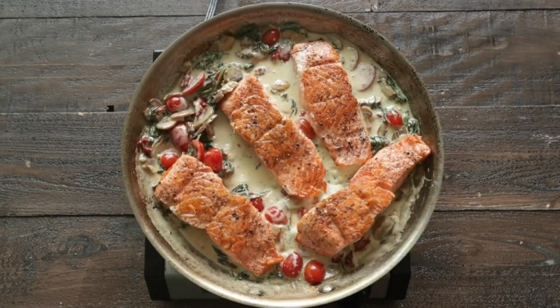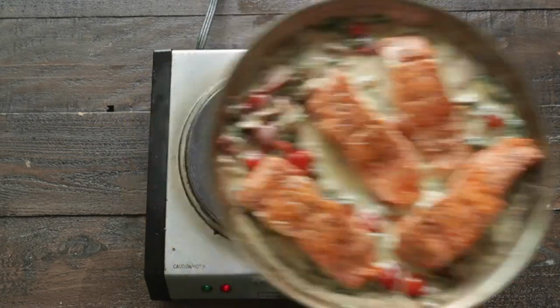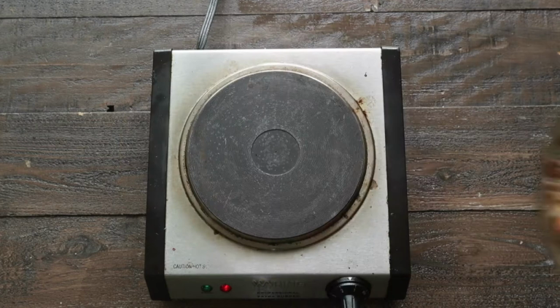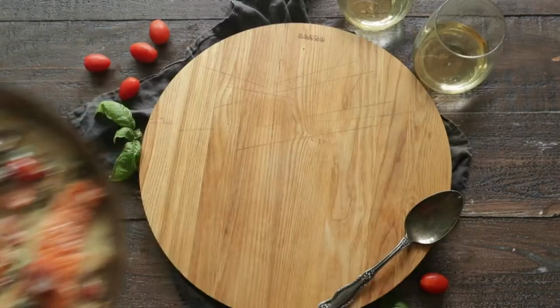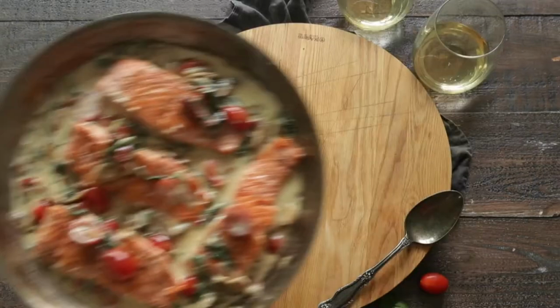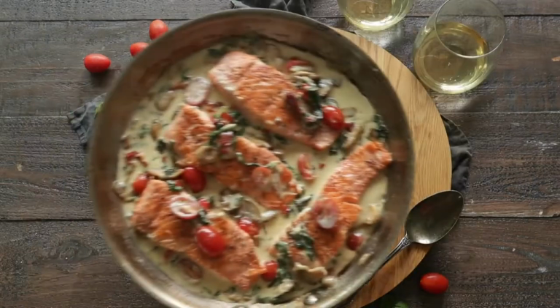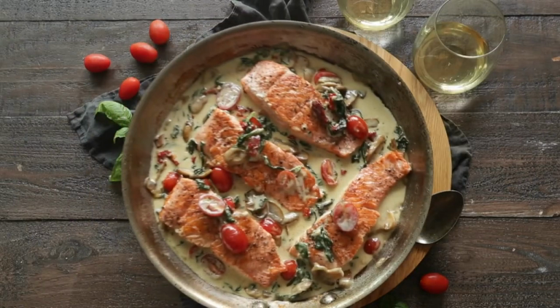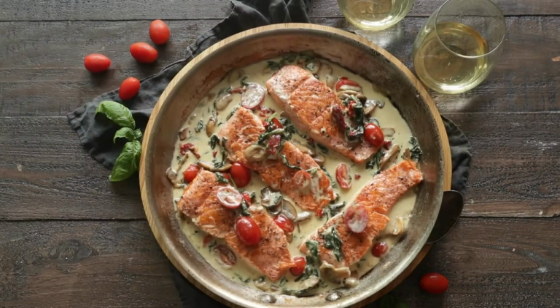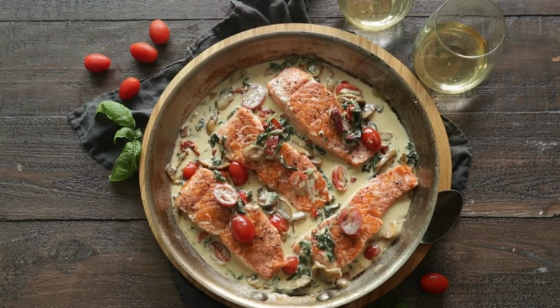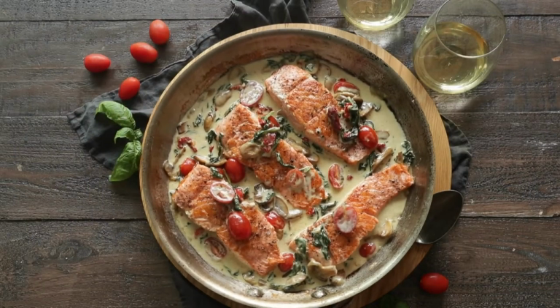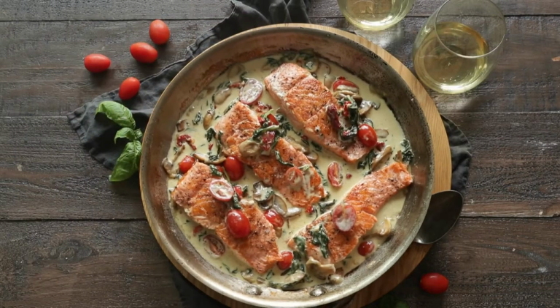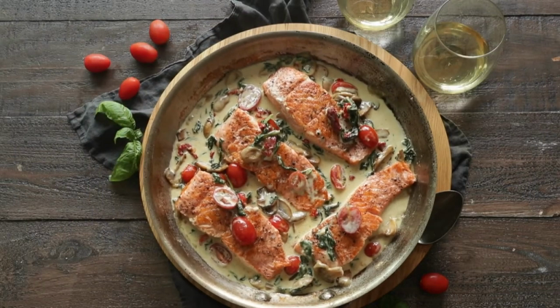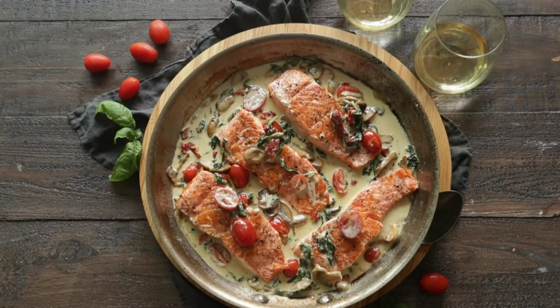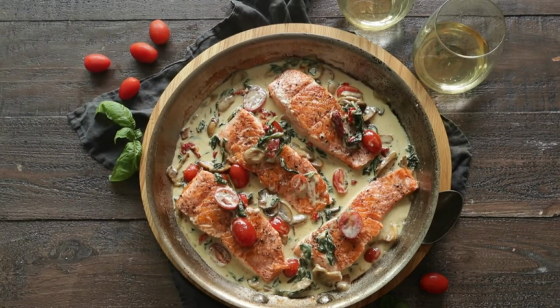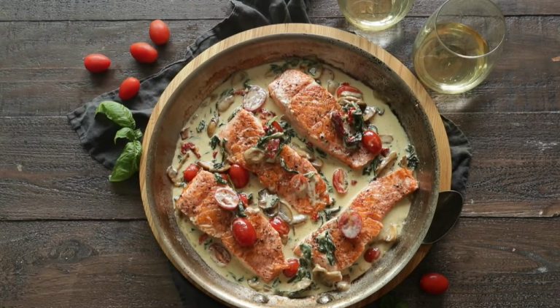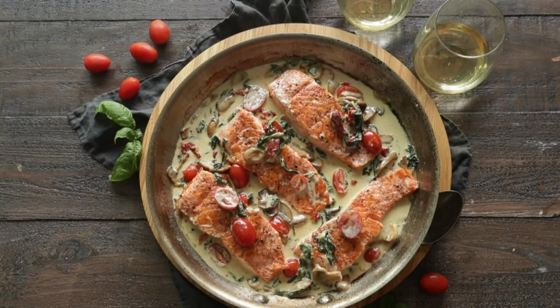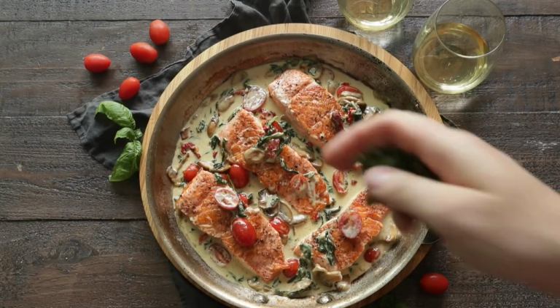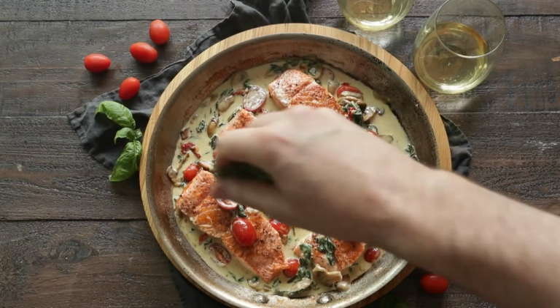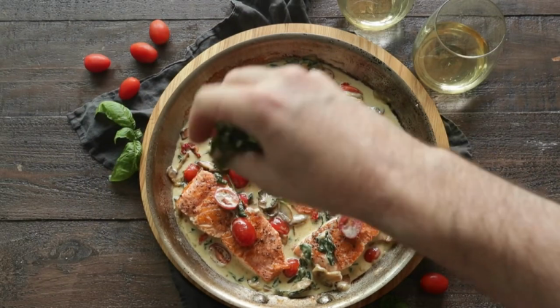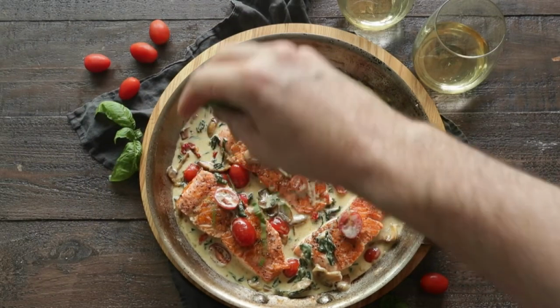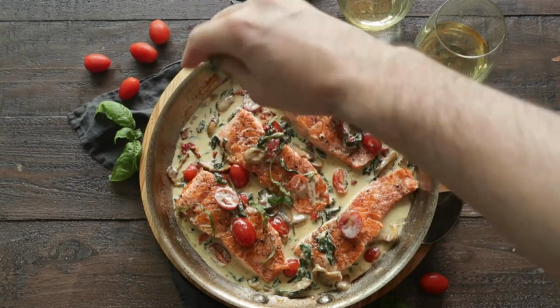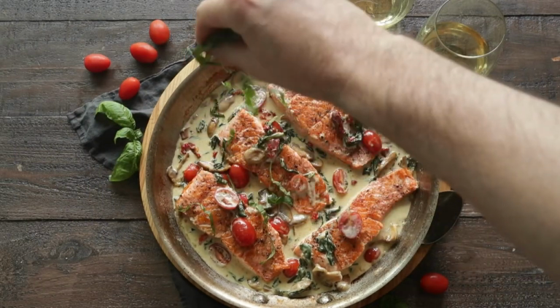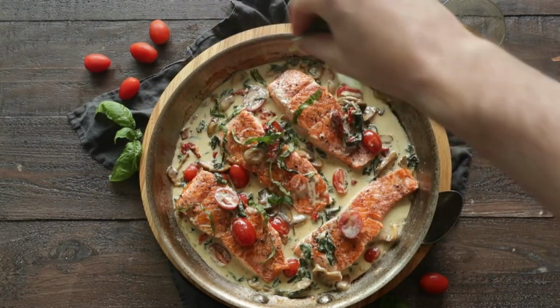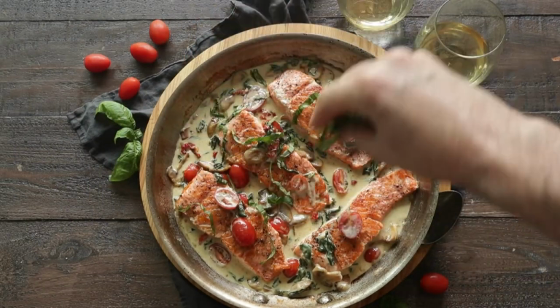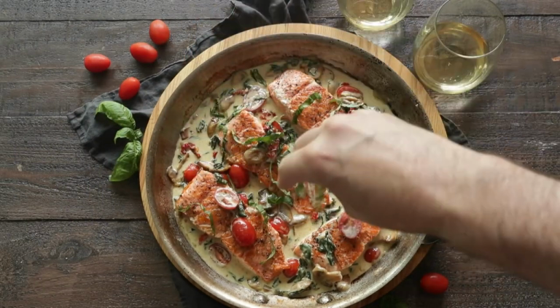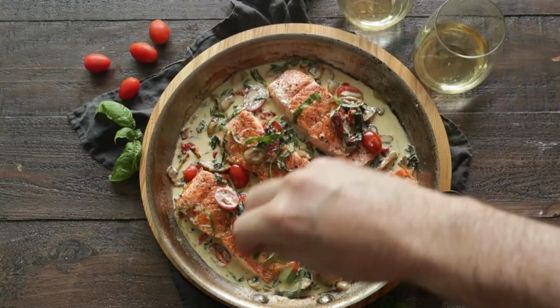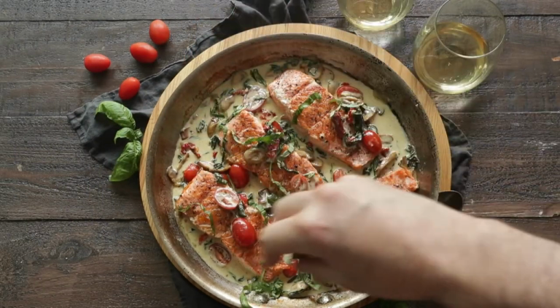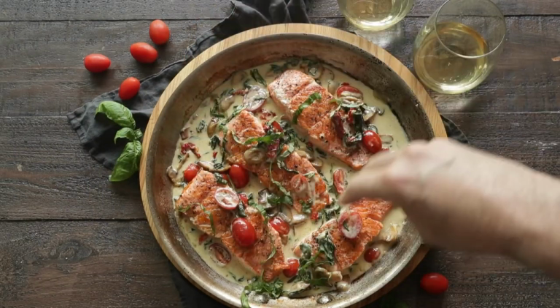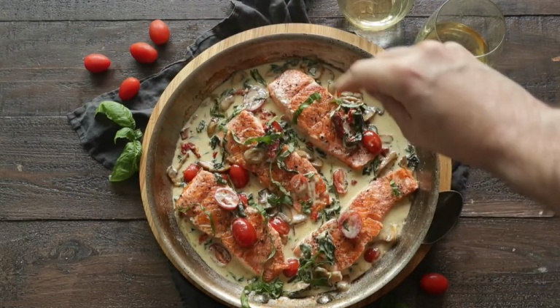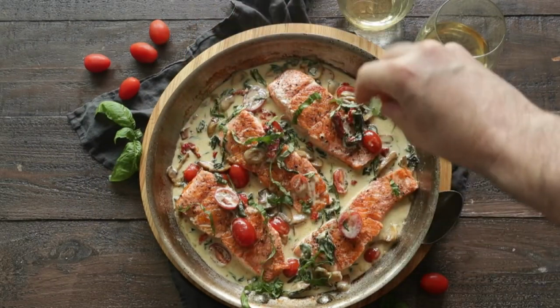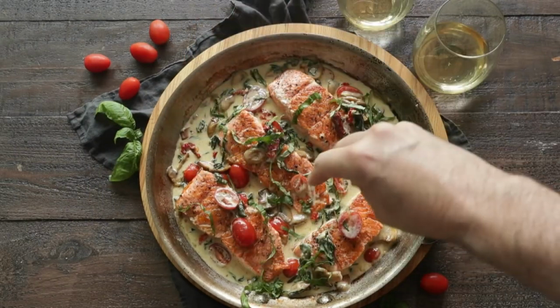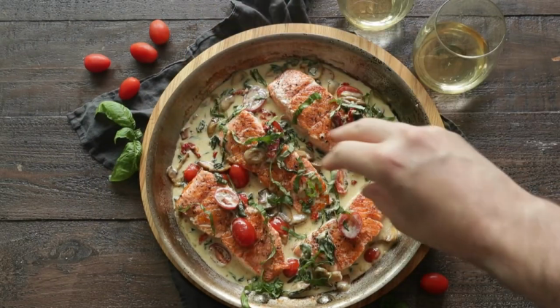I finish it with a little garnish of some more chiffonade fresh basil. You are going to love this recipe.